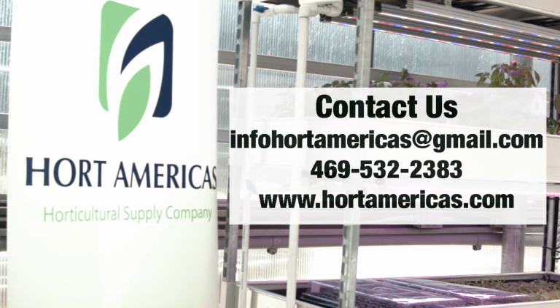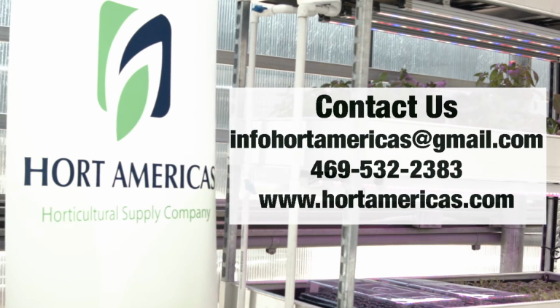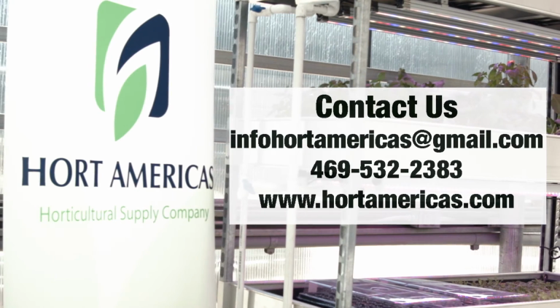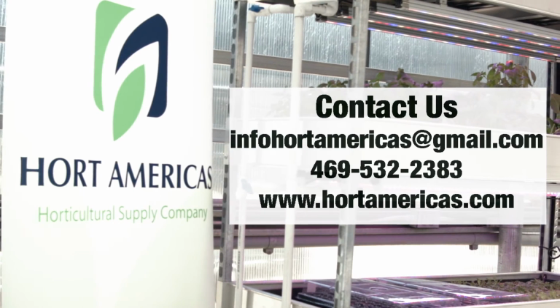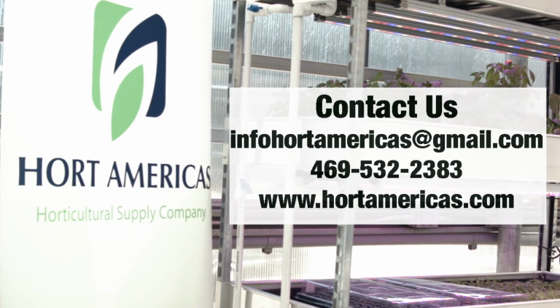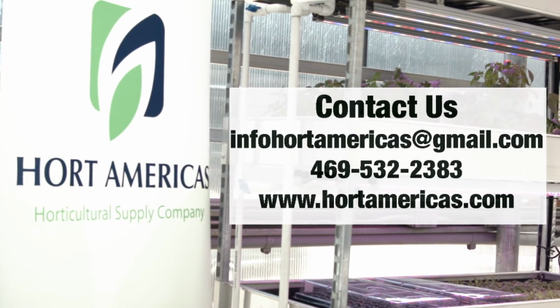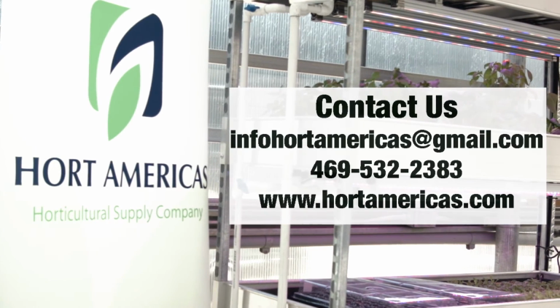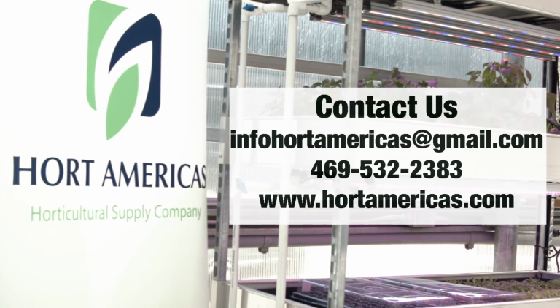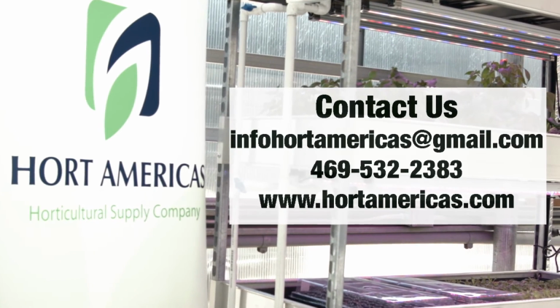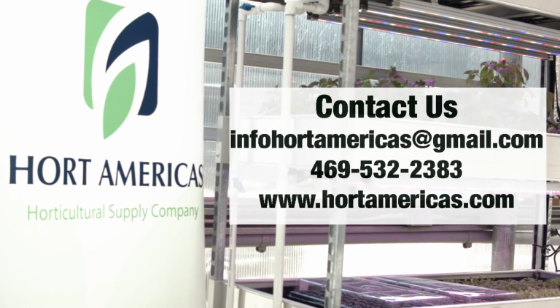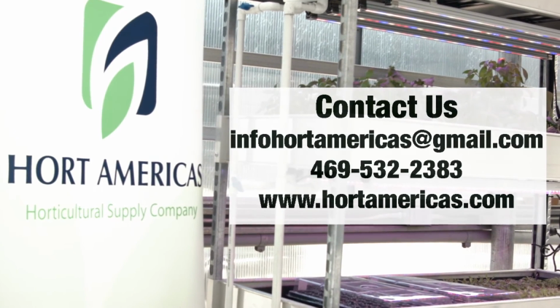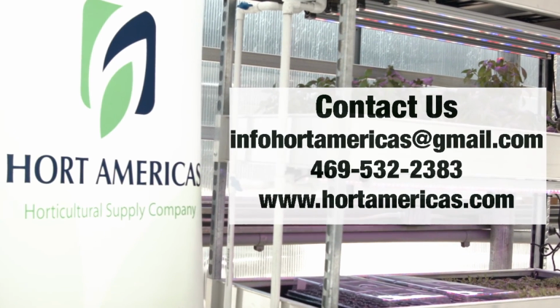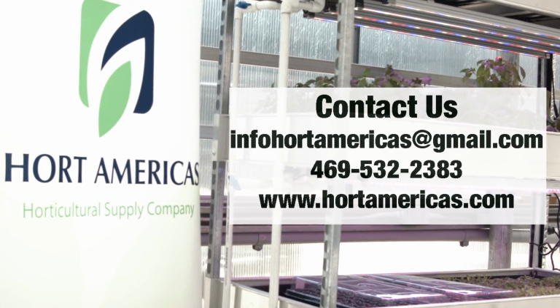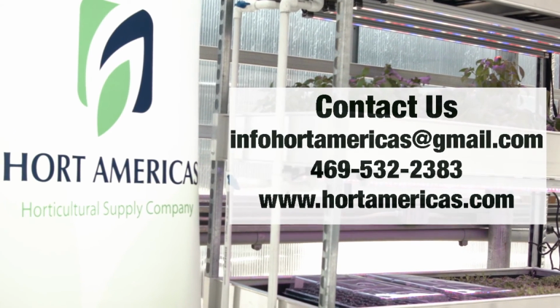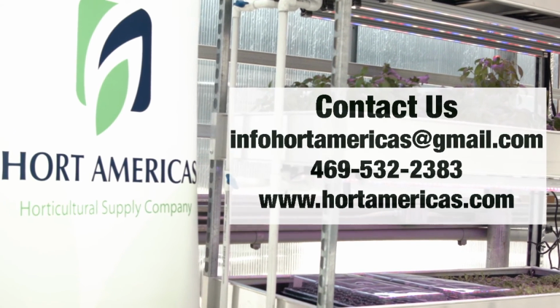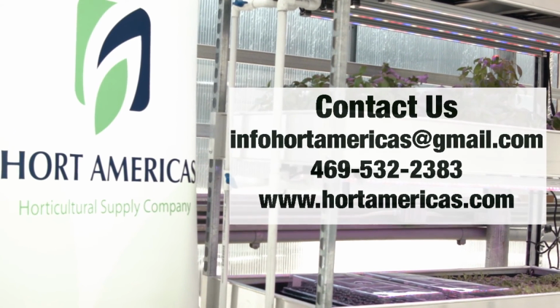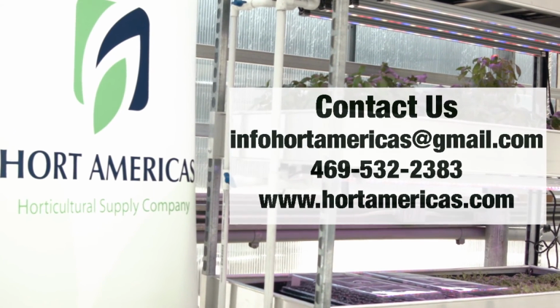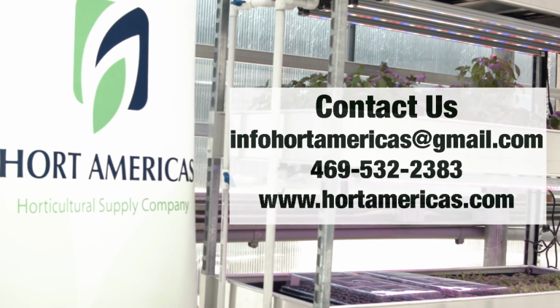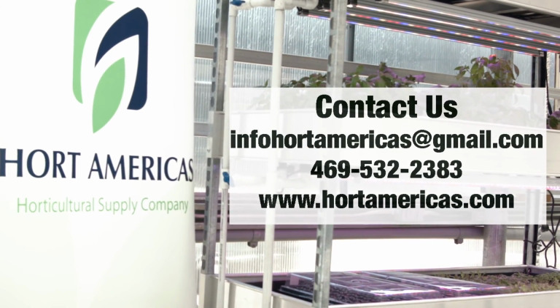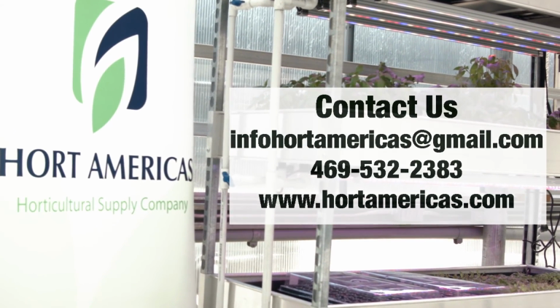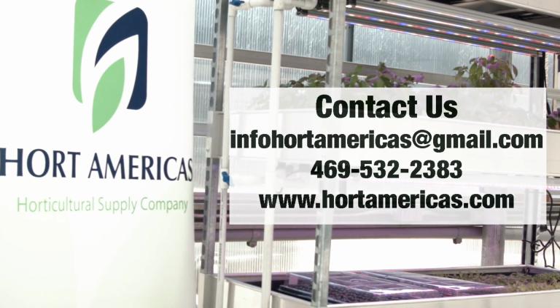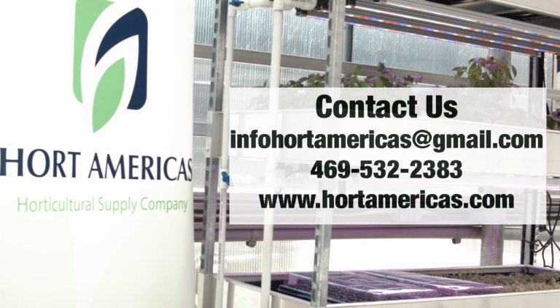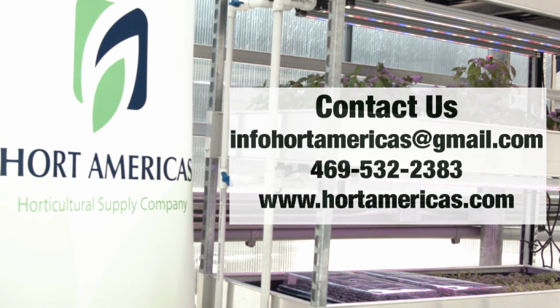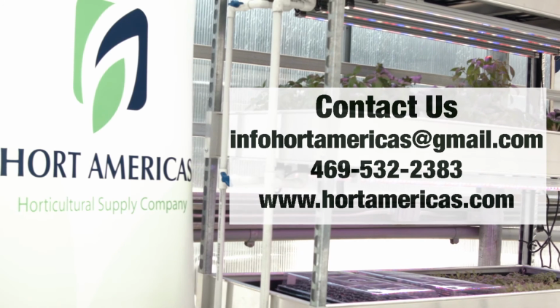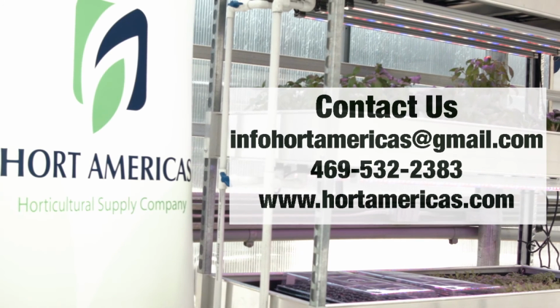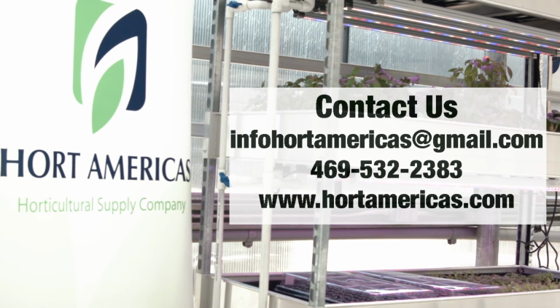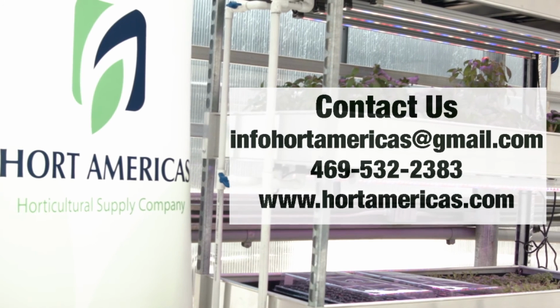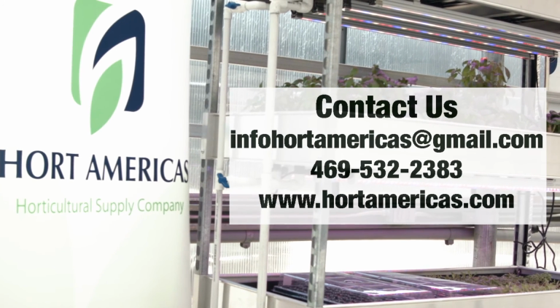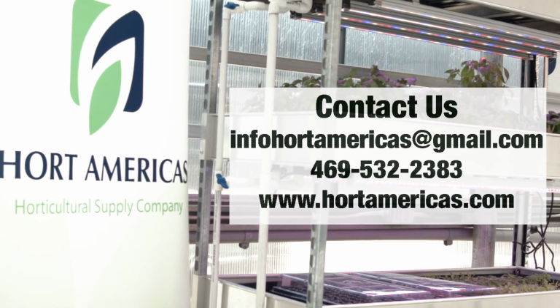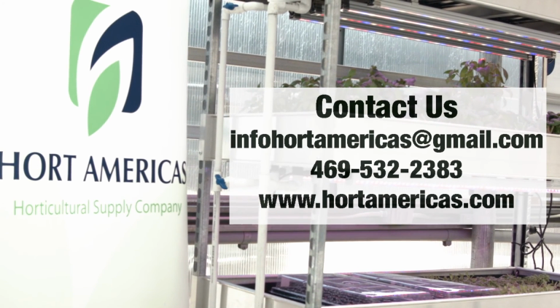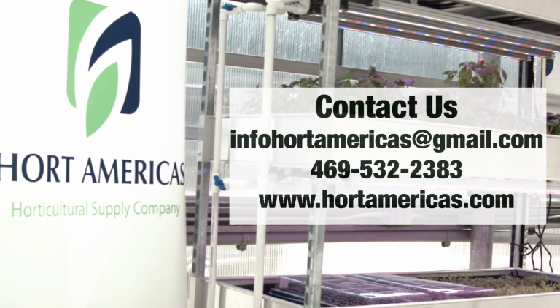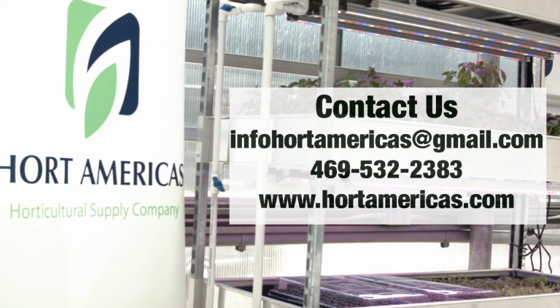If you want to learn more, visit Hortamericas.com. Send us an email. Give us a call. Thanks for watching.